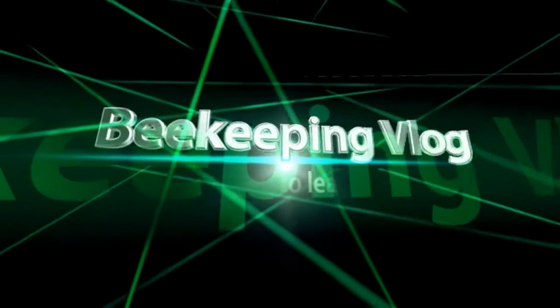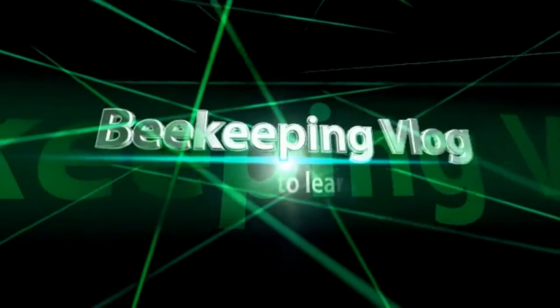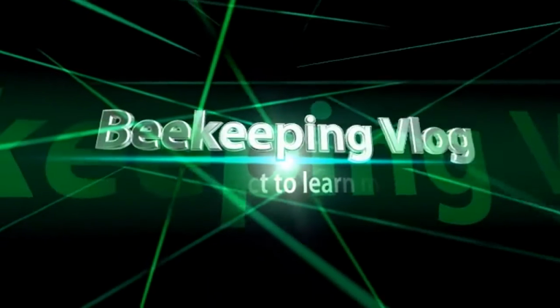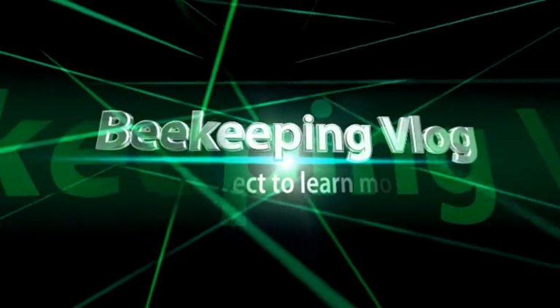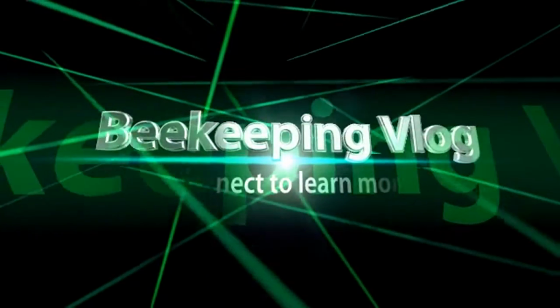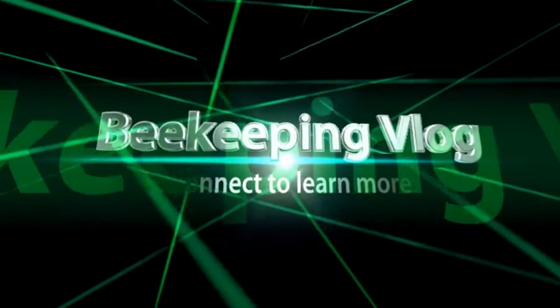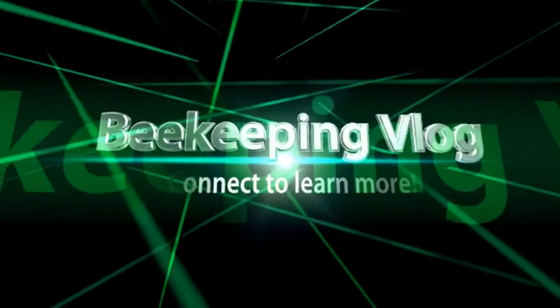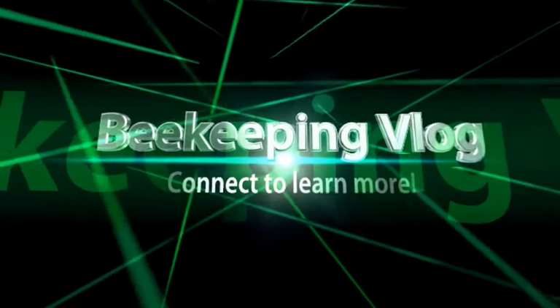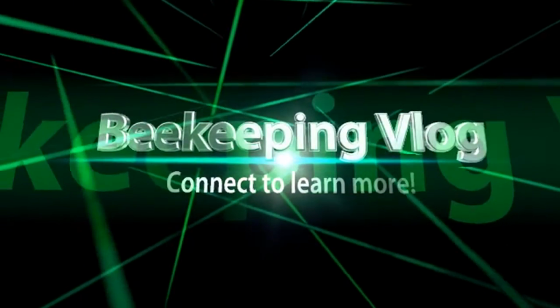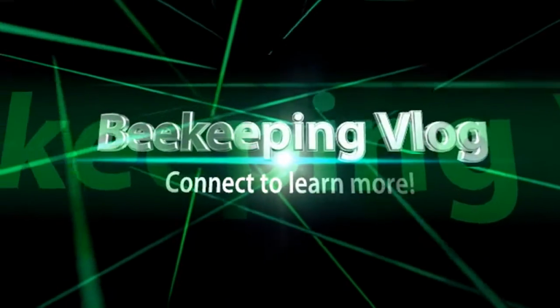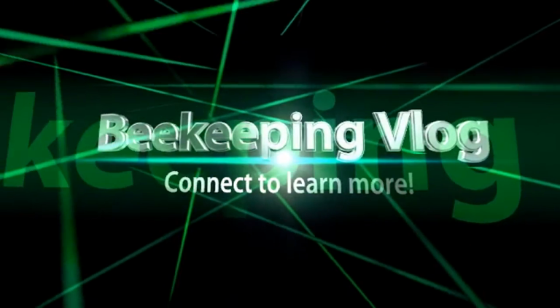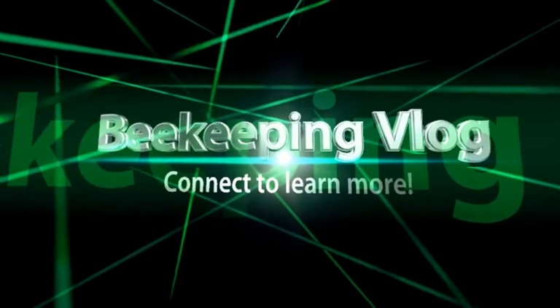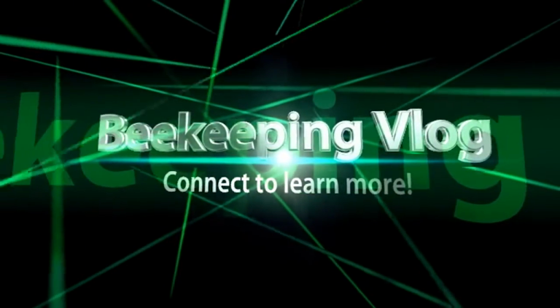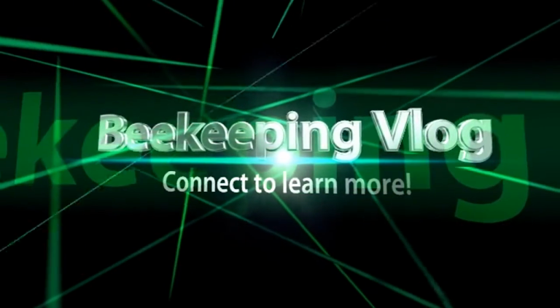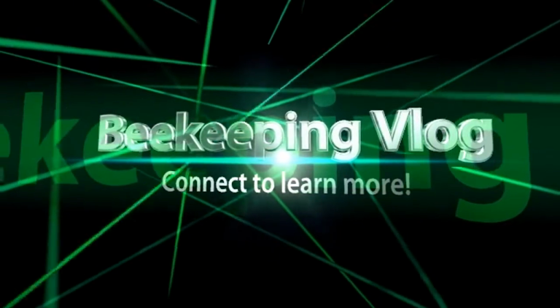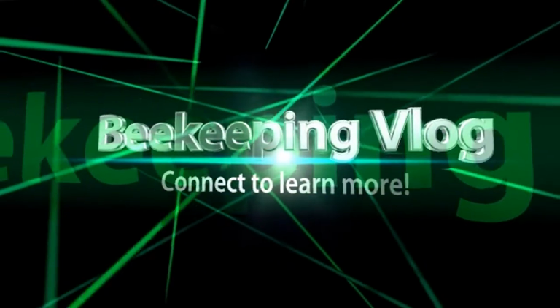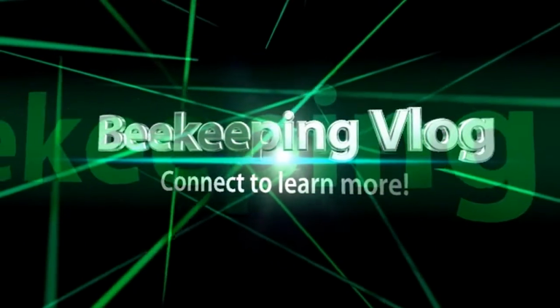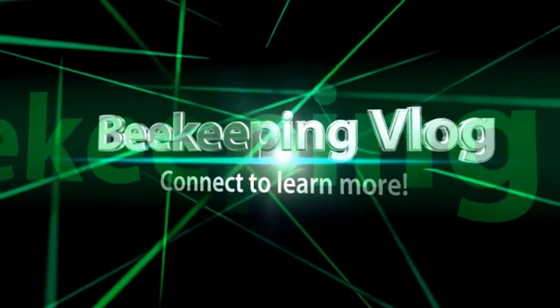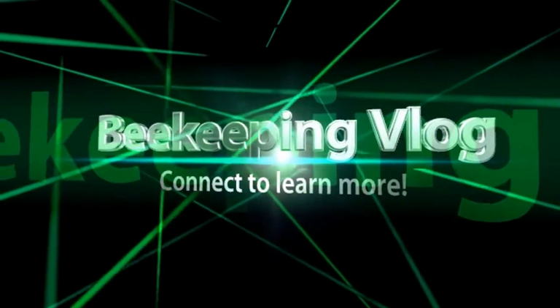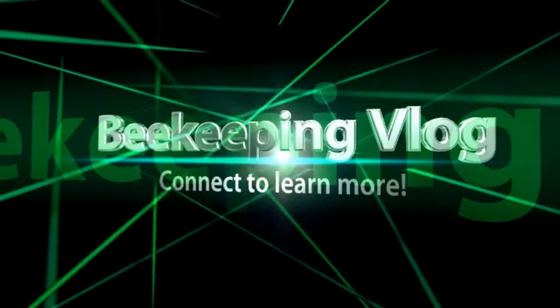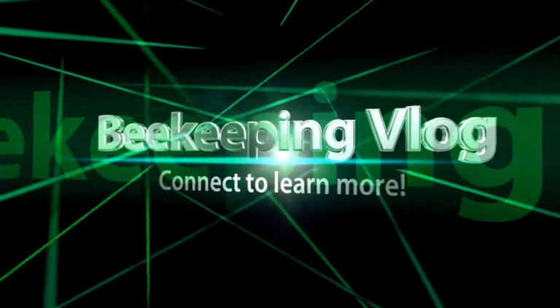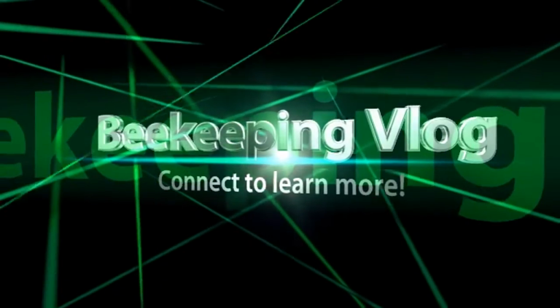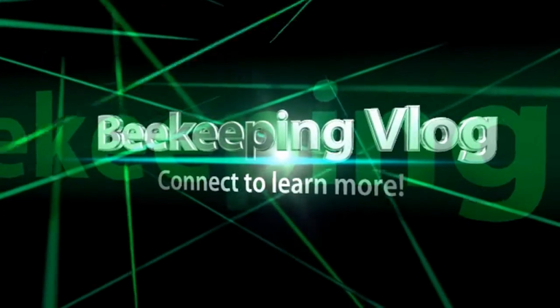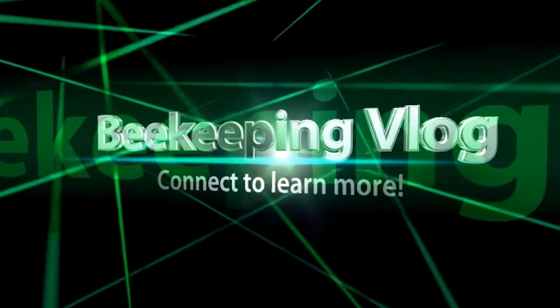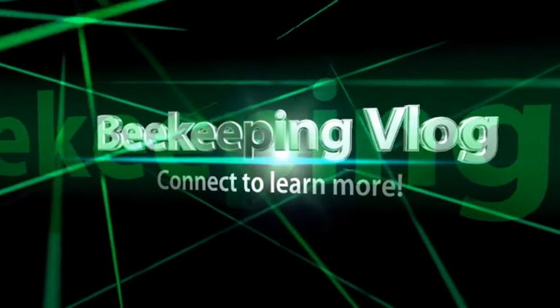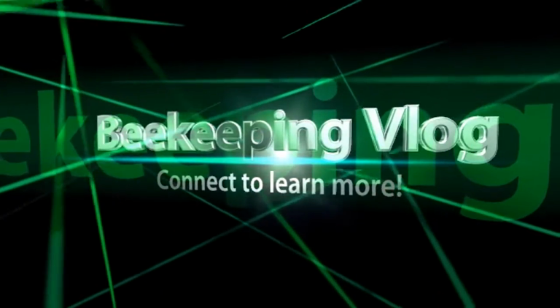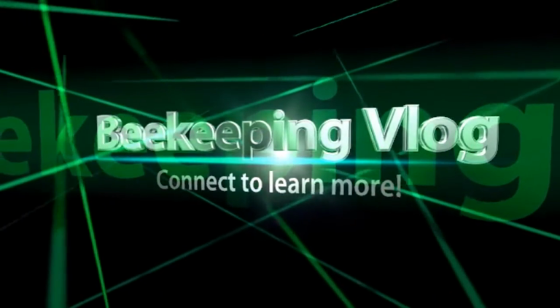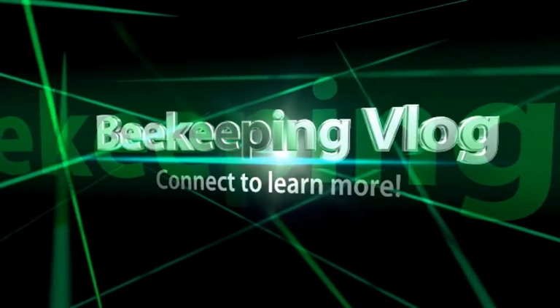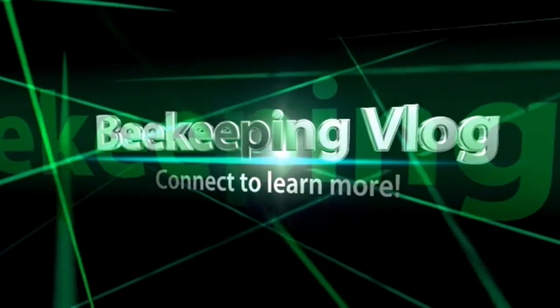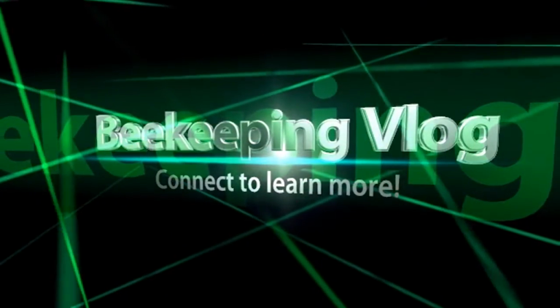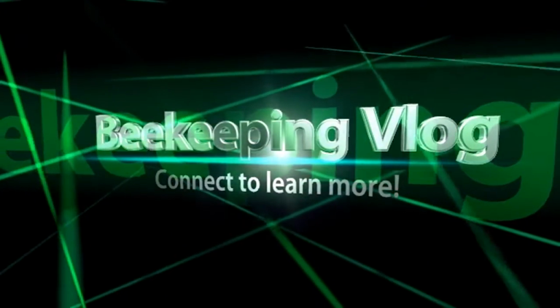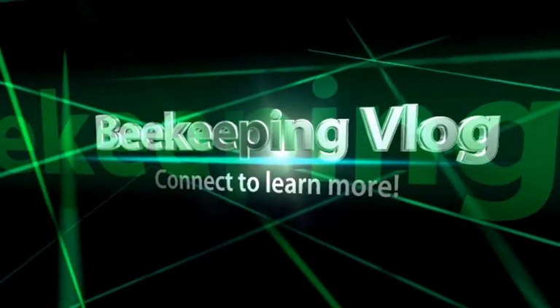Welcome to the beekeeping vlog. Connect to learn more — don't forget to like, share, and subscribe to the channel.